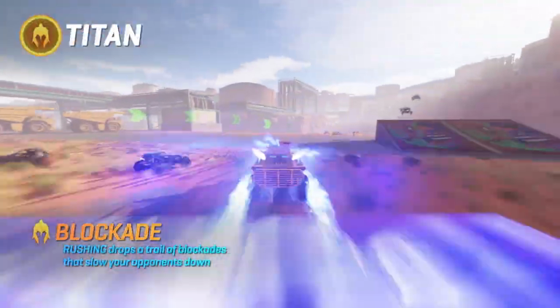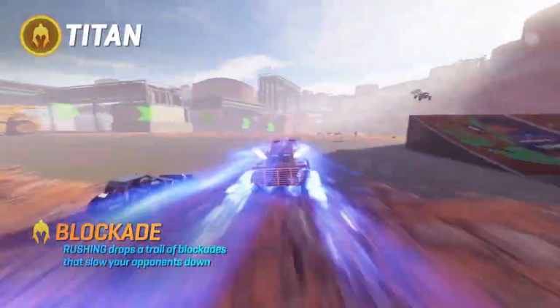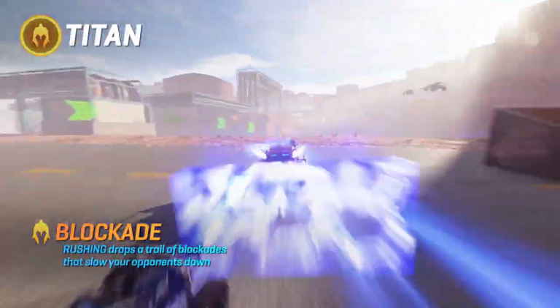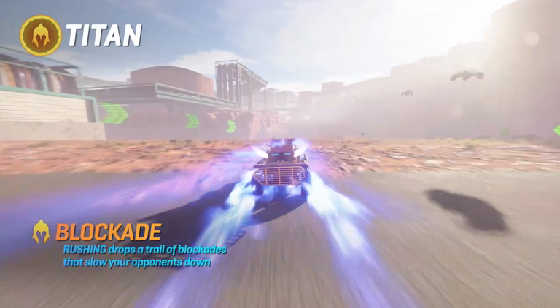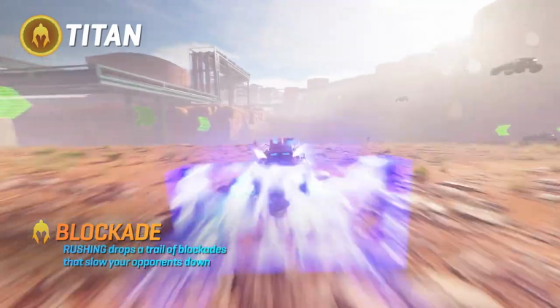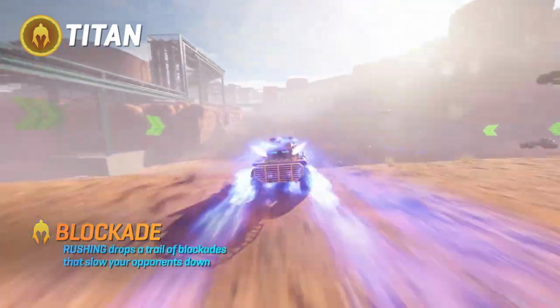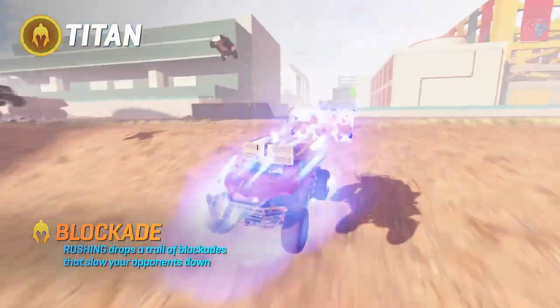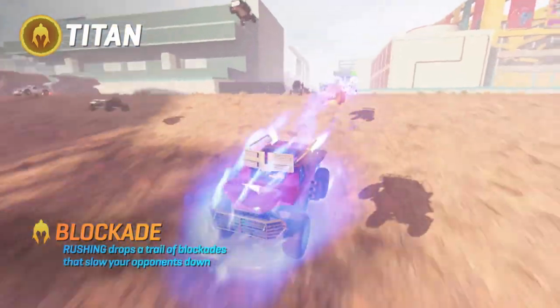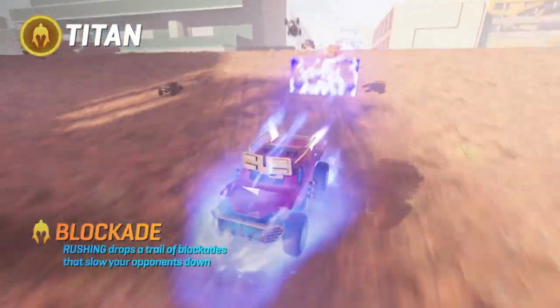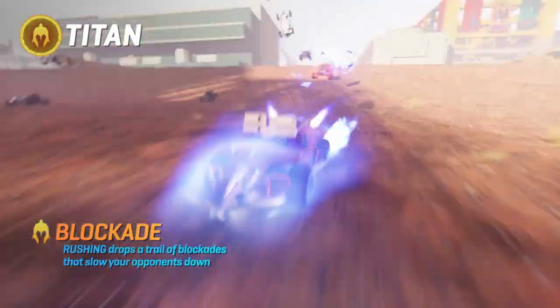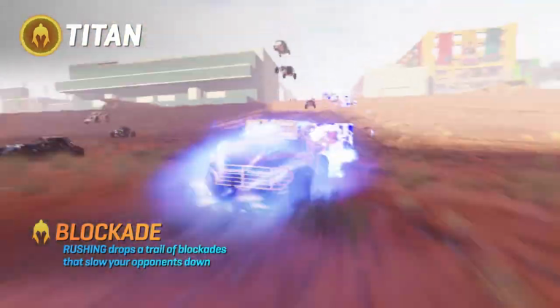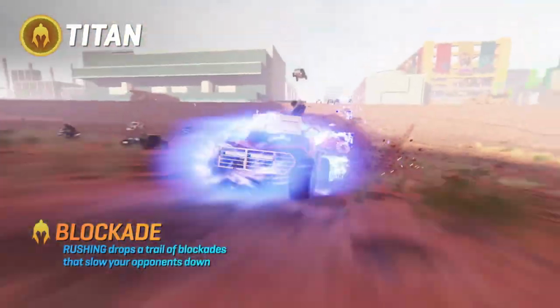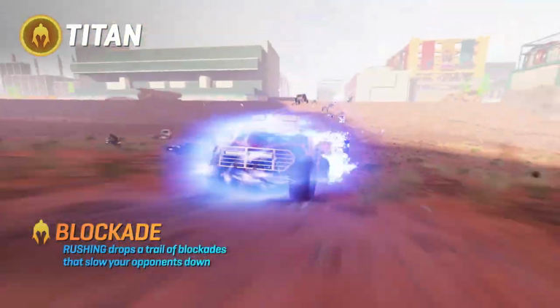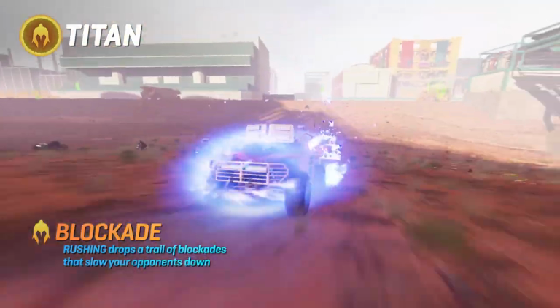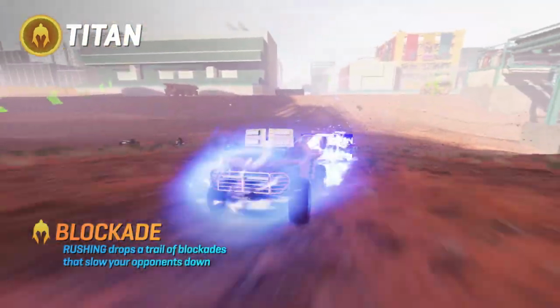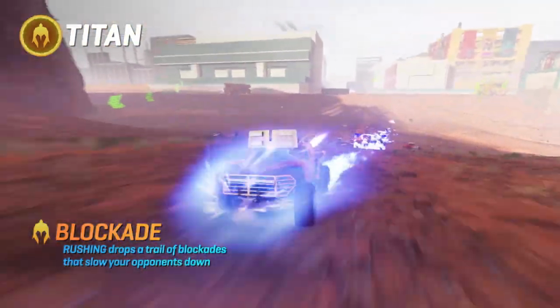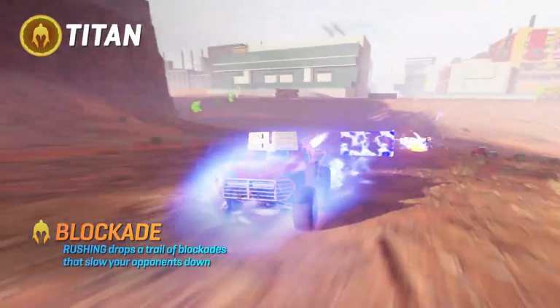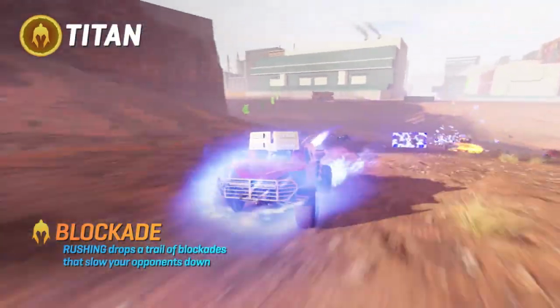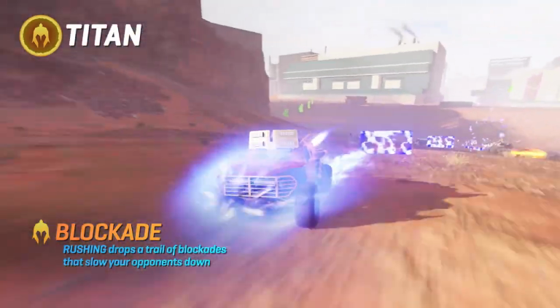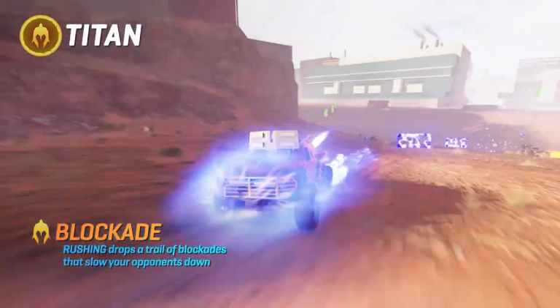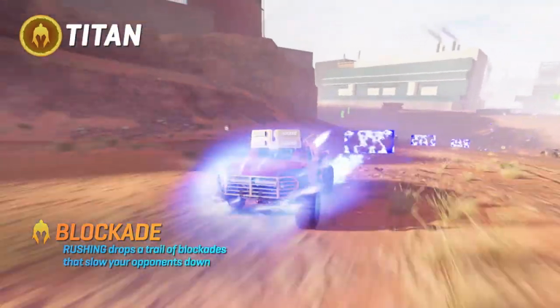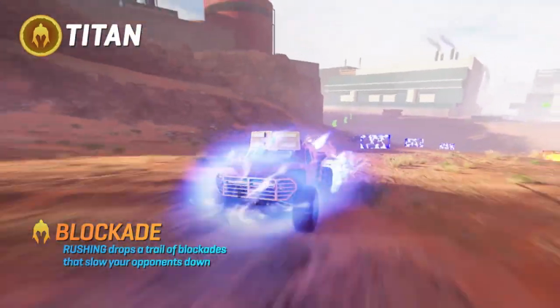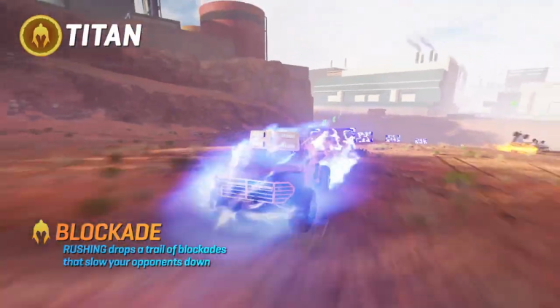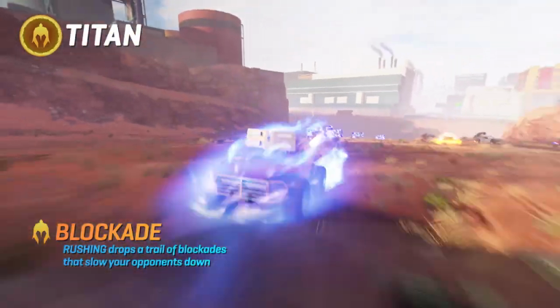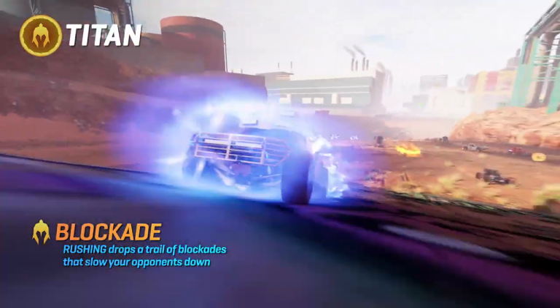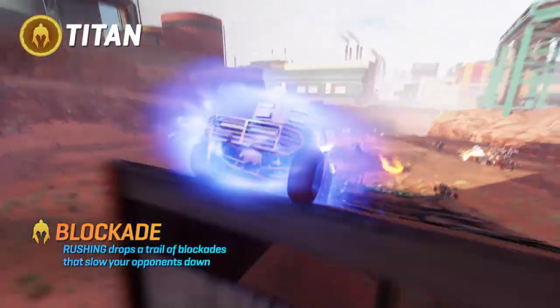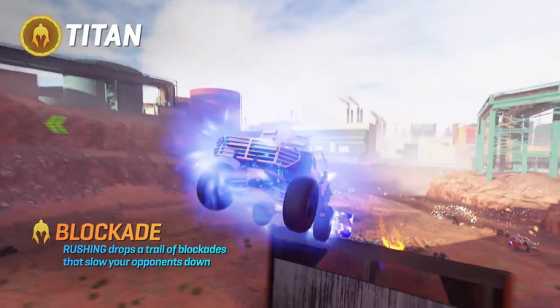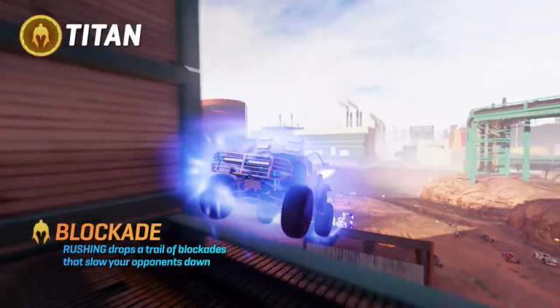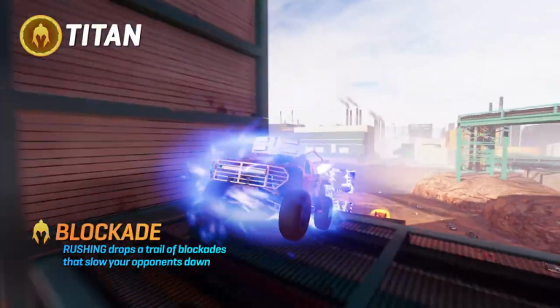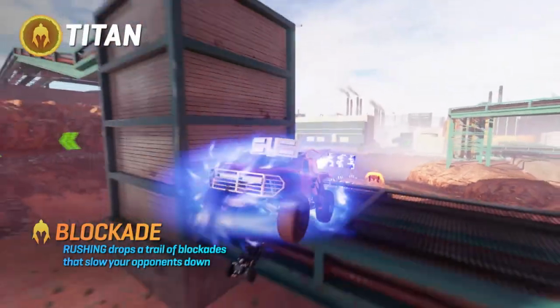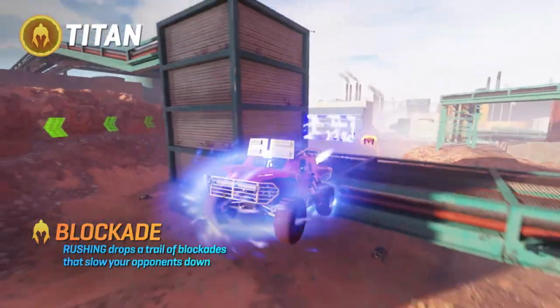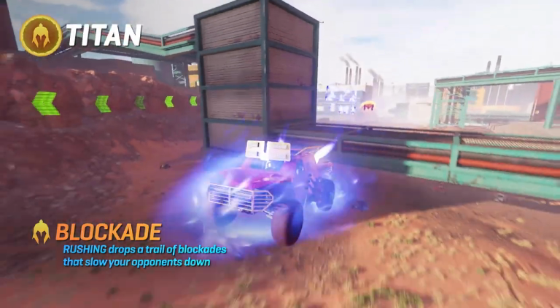BLOCKADE. Activate your rush tank and leave a trail of speed killers to set up some sitting ducks for your team.